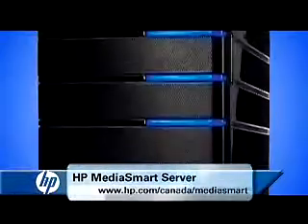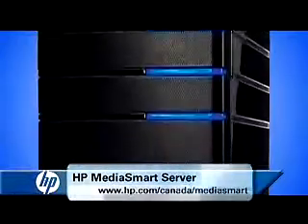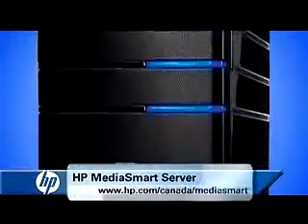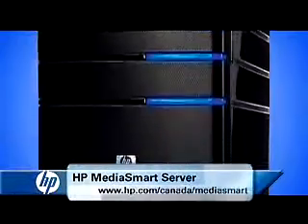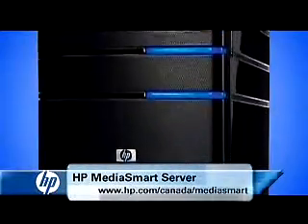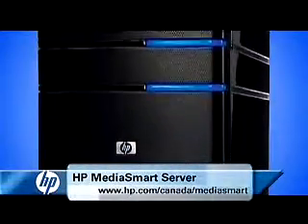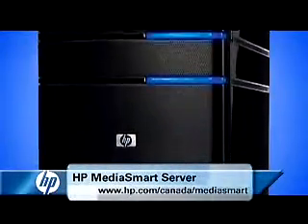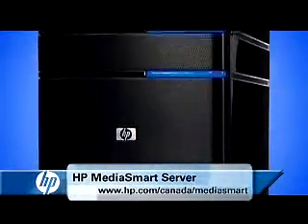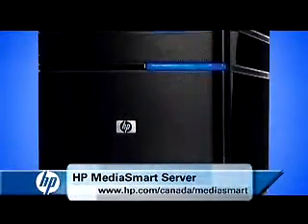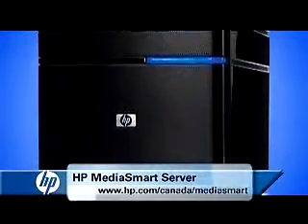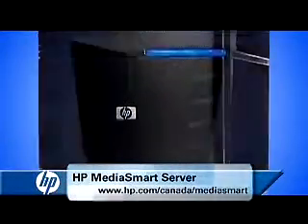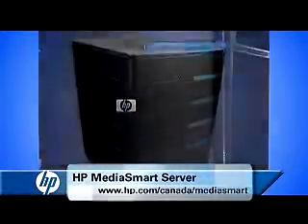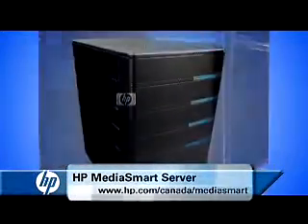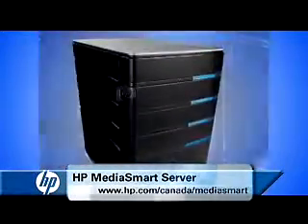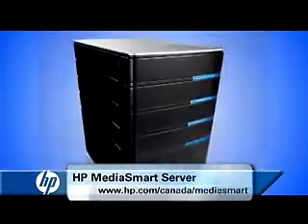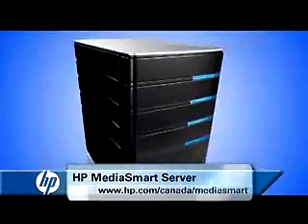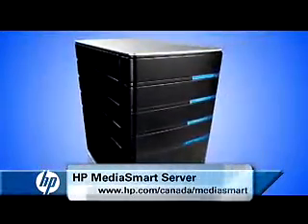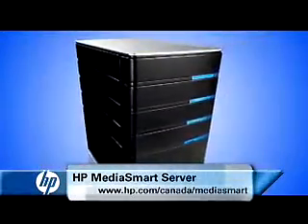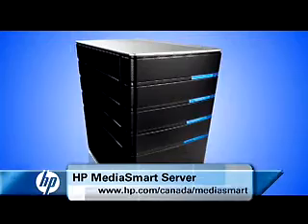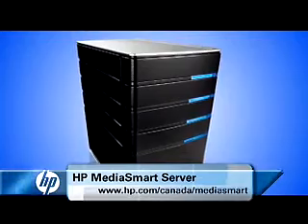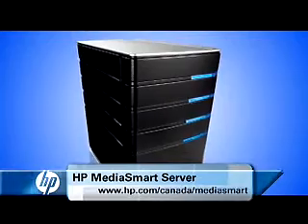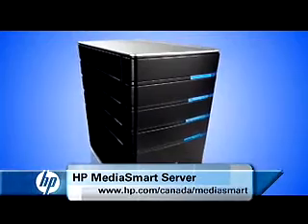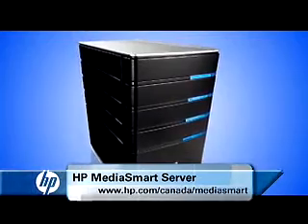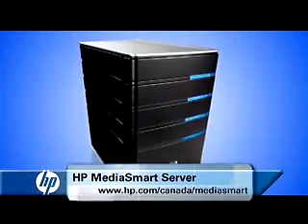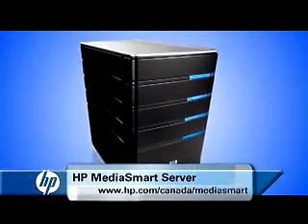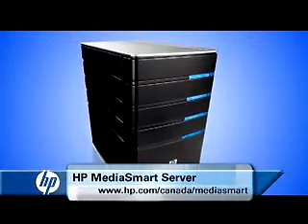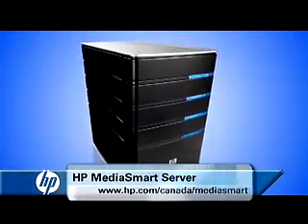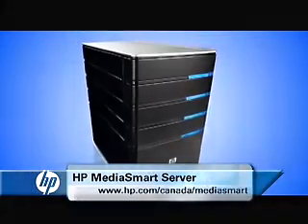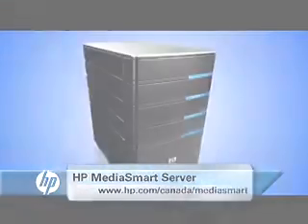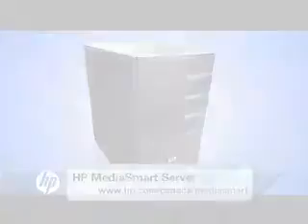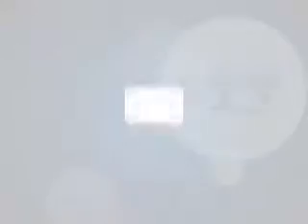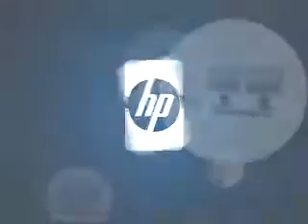Share your data securely and with total control with the HP MediaSmart Home Server.